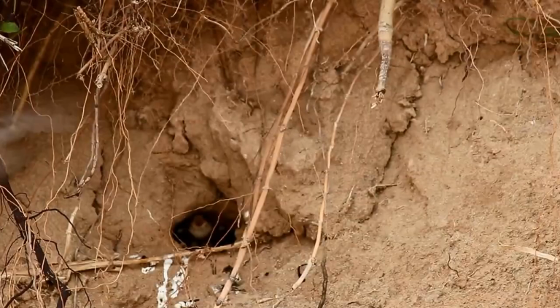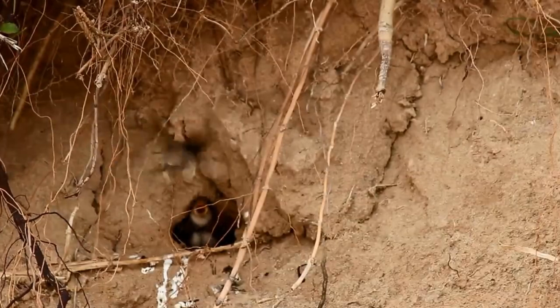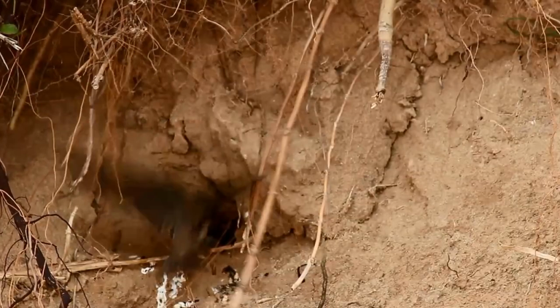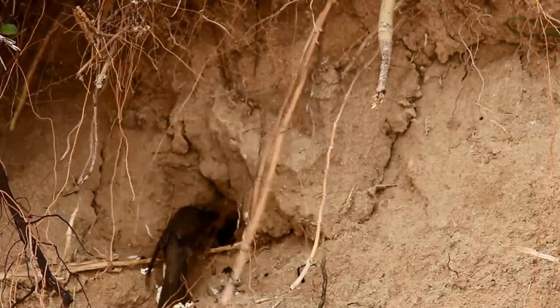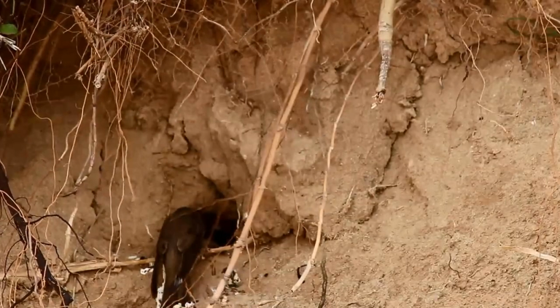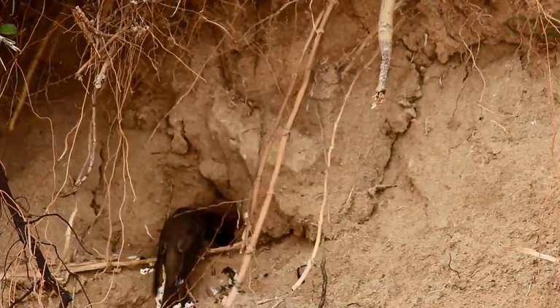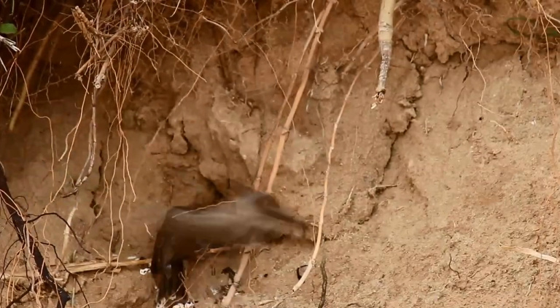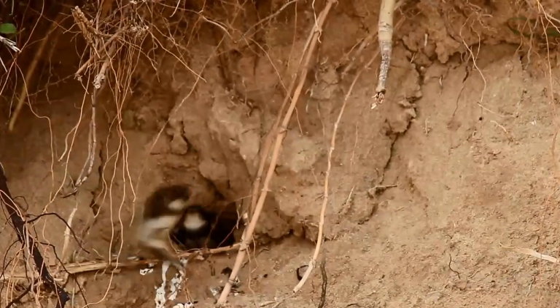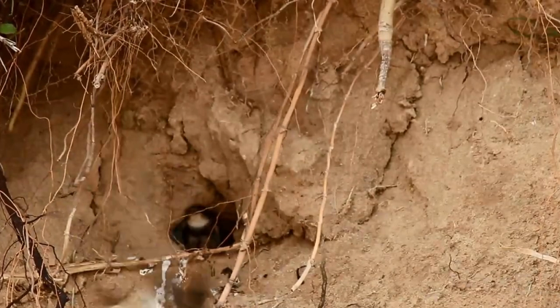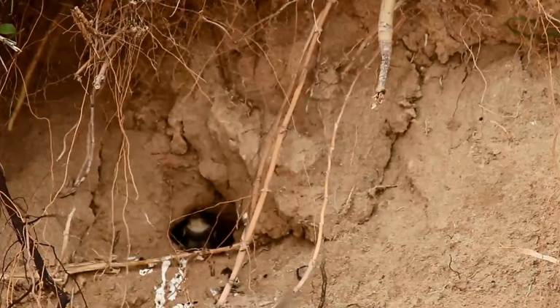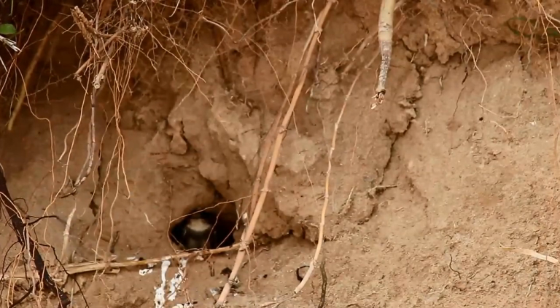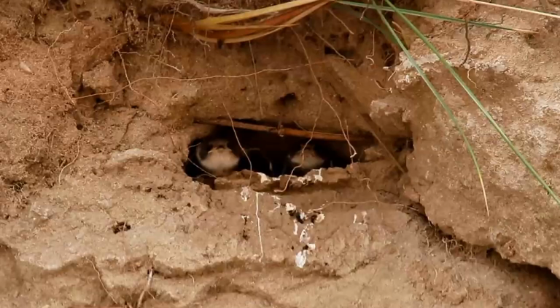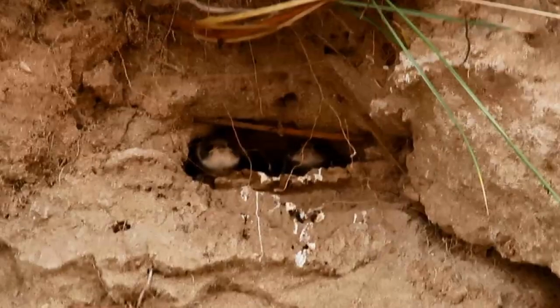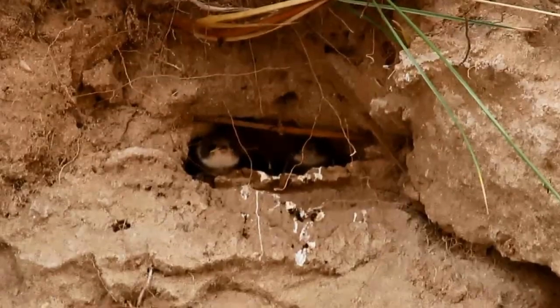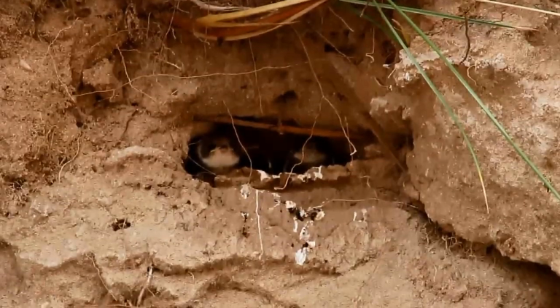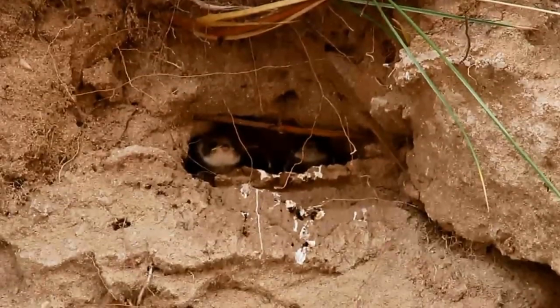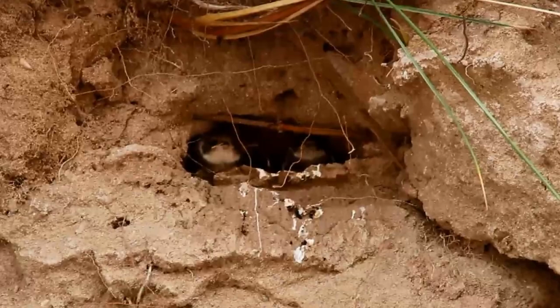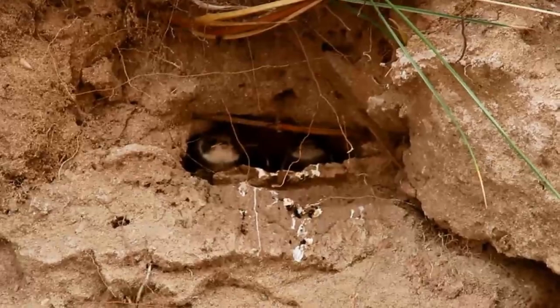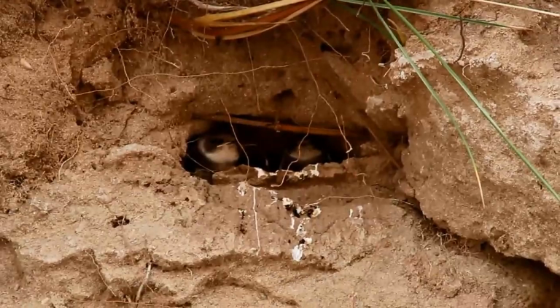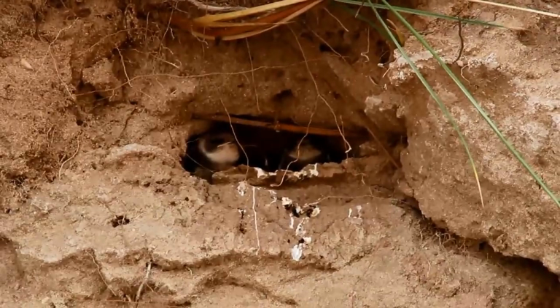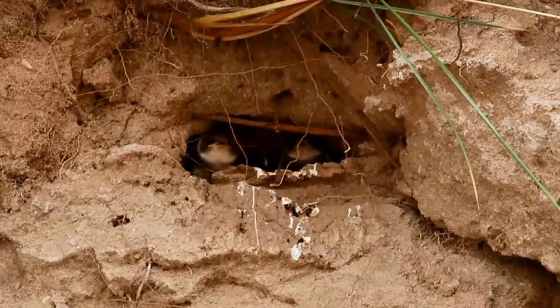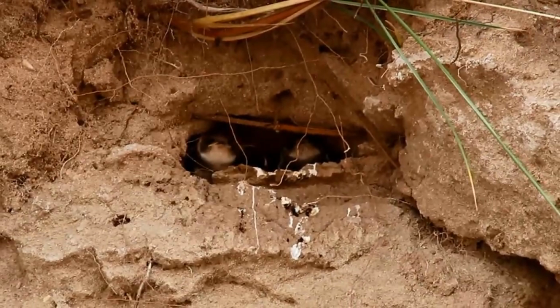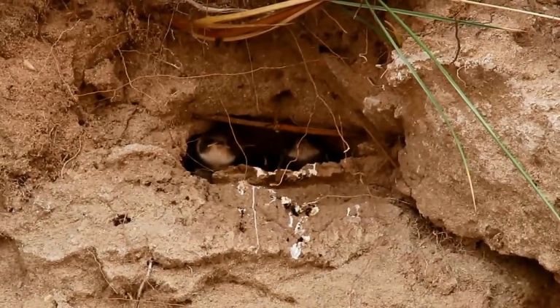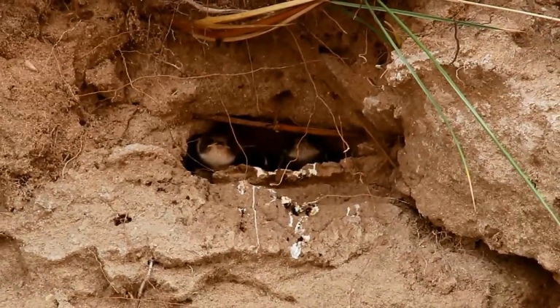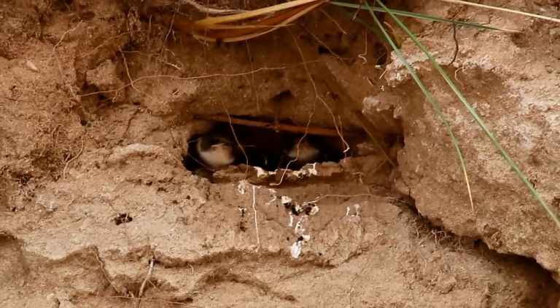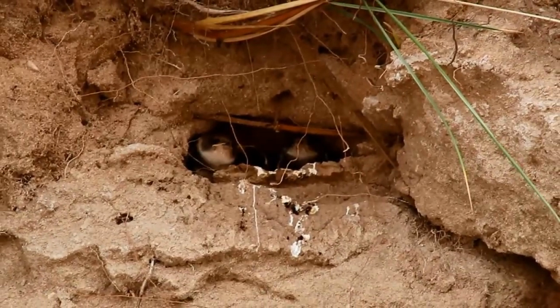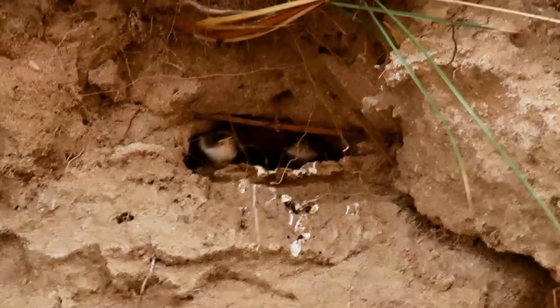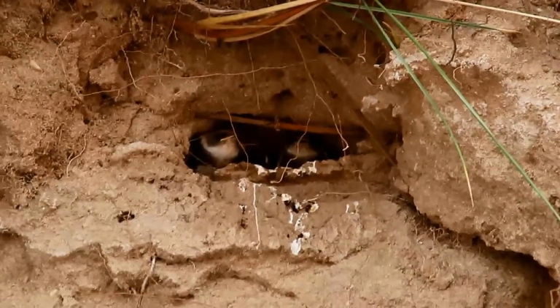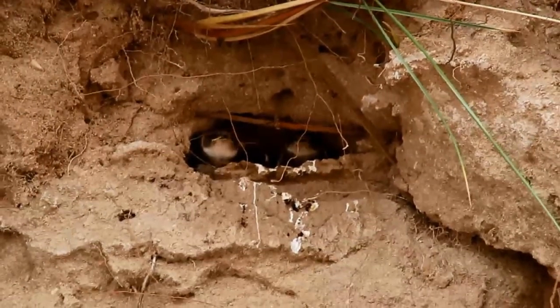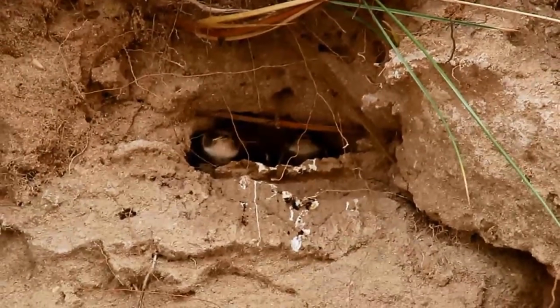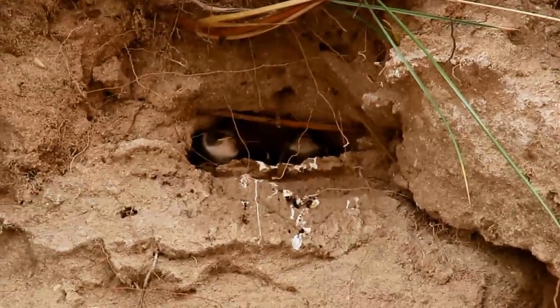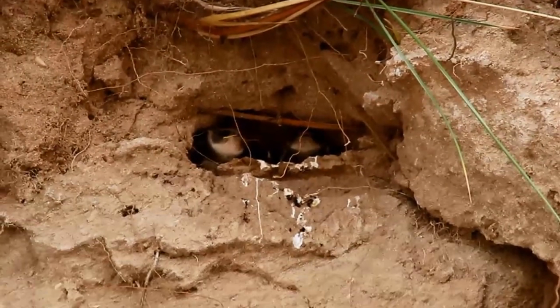Sand Martins are the smallest species of Hirundinidae, that is, swallow-like birds. They have brown upper parts with pale faces and underparts.